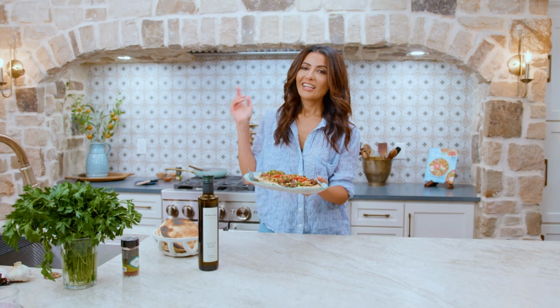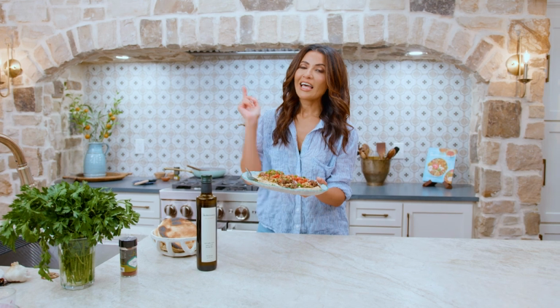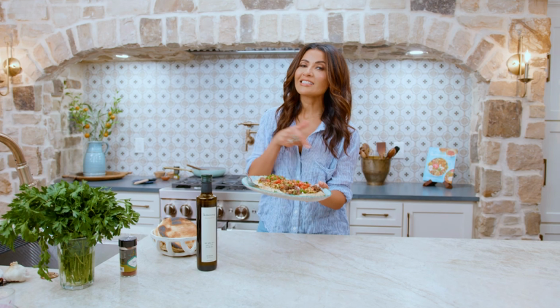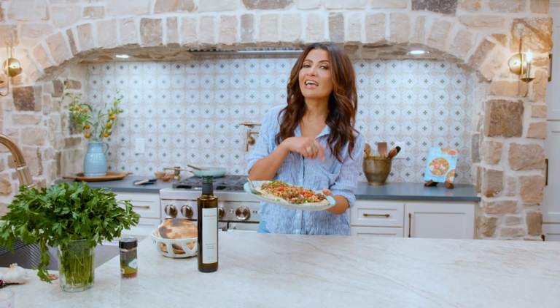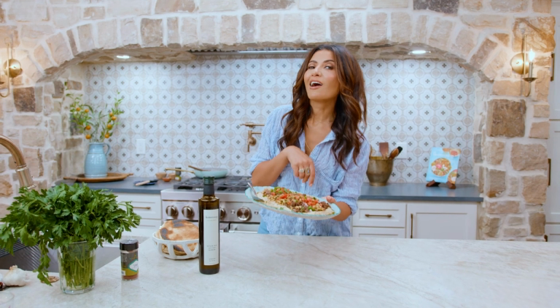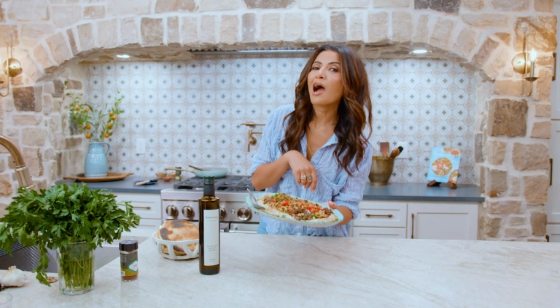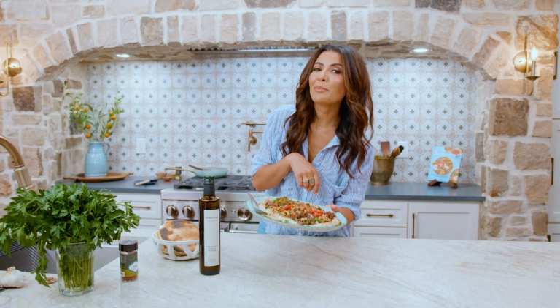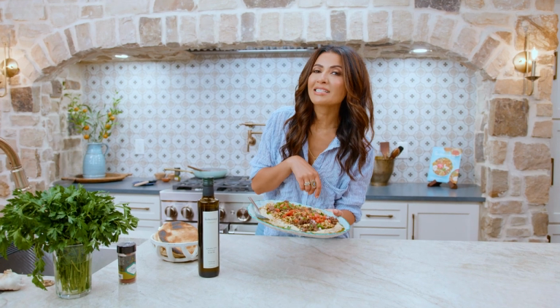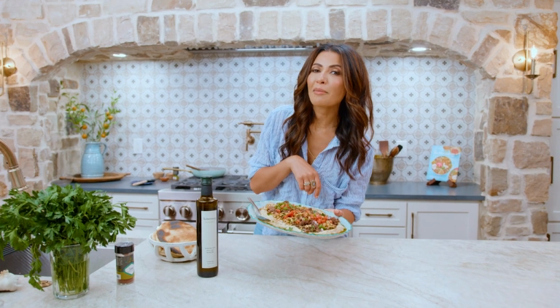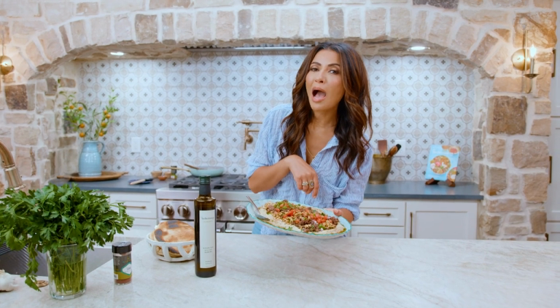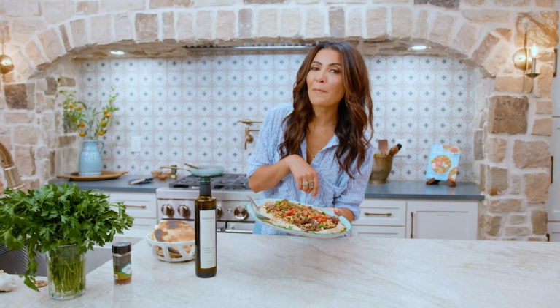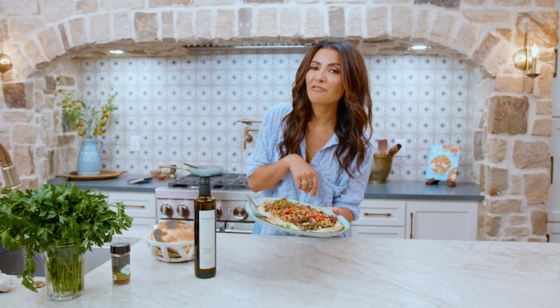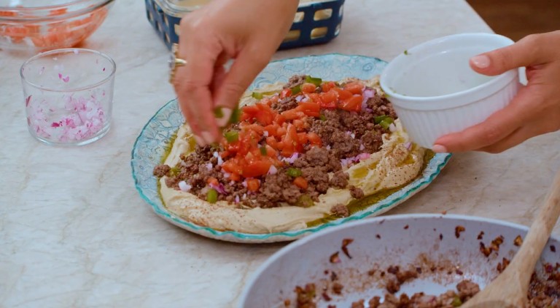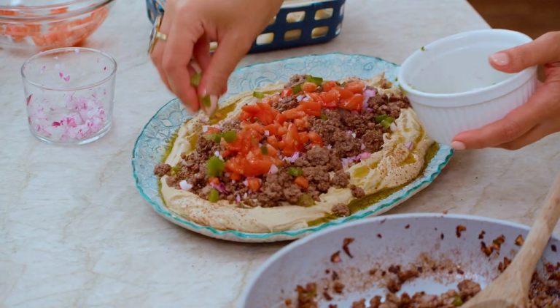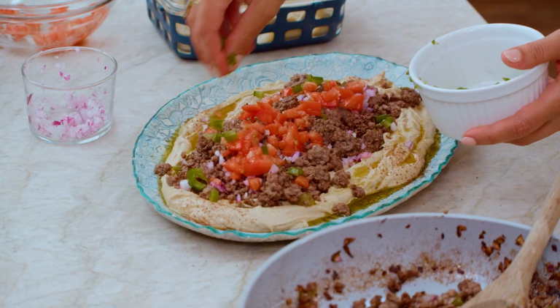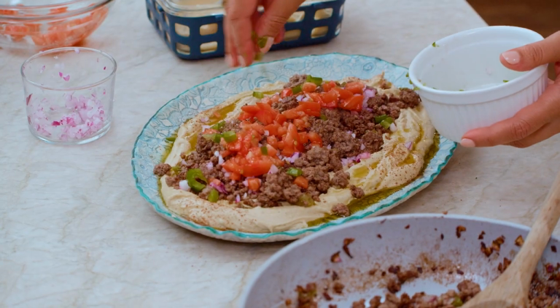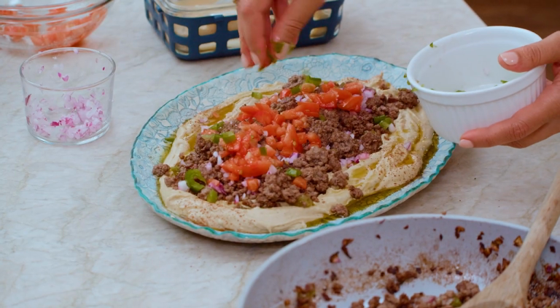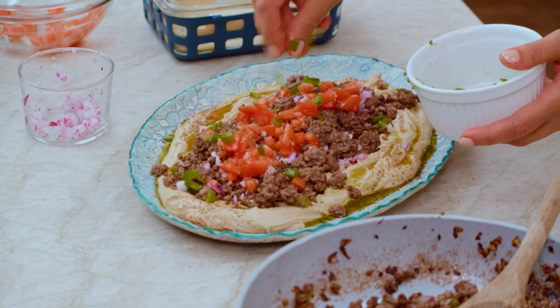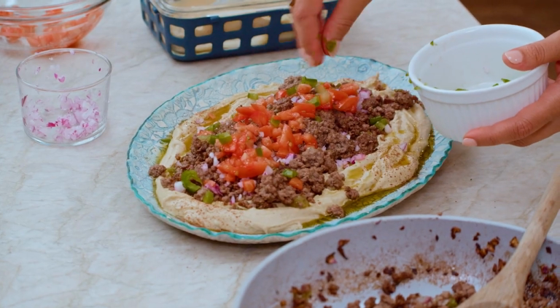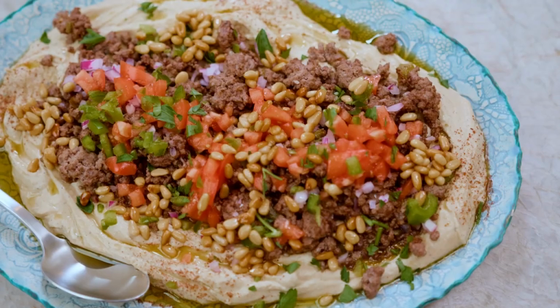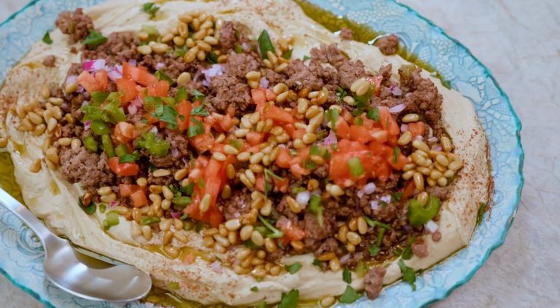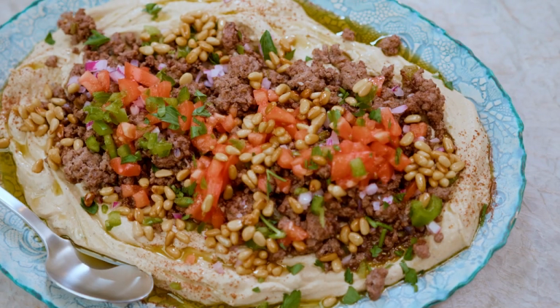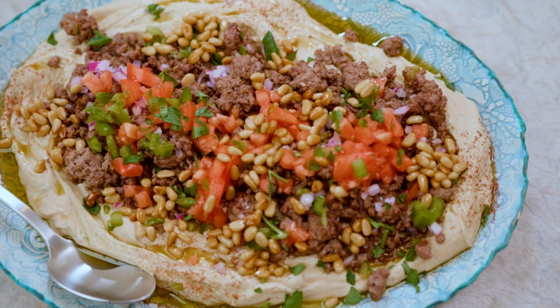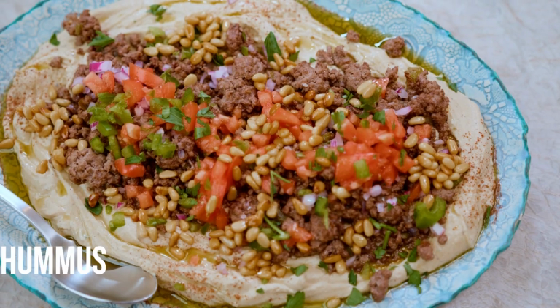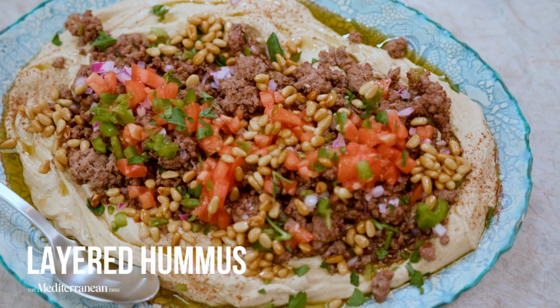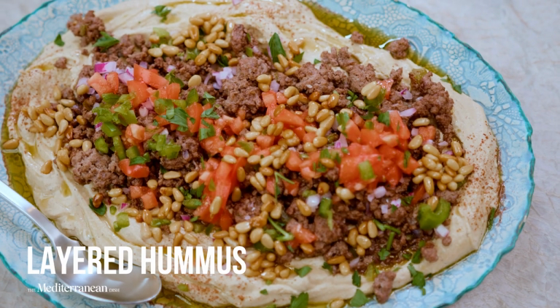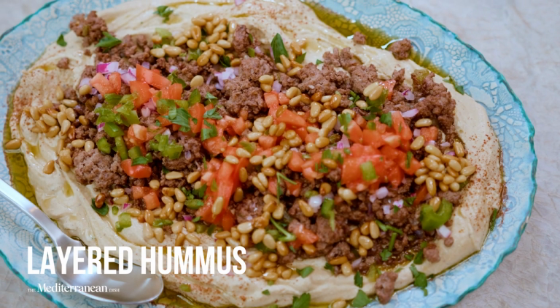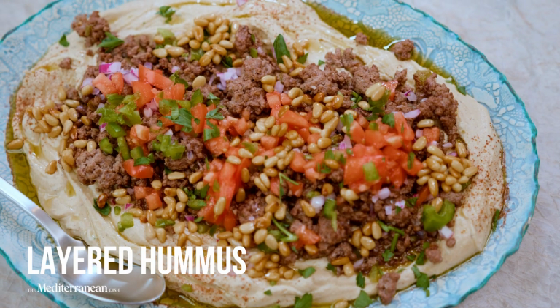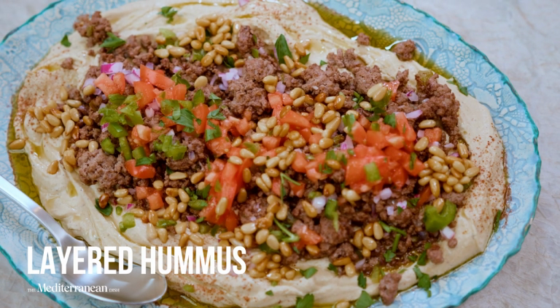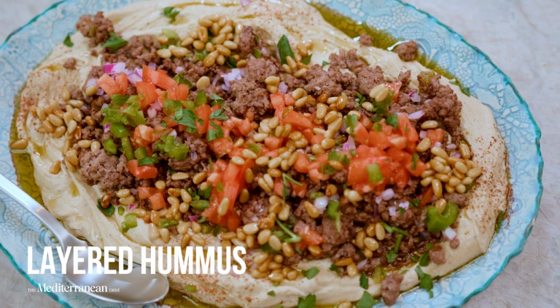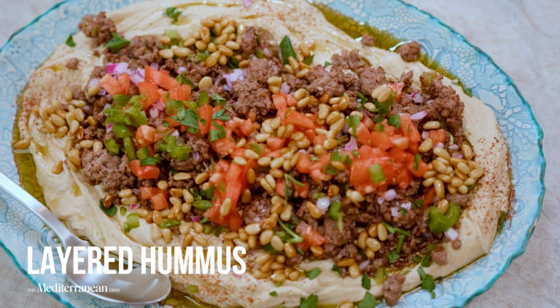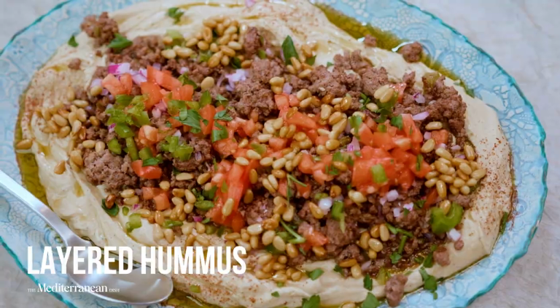Let's take our hummus game up a few notches. I'm gonna show you my layered hummus dip — so good.